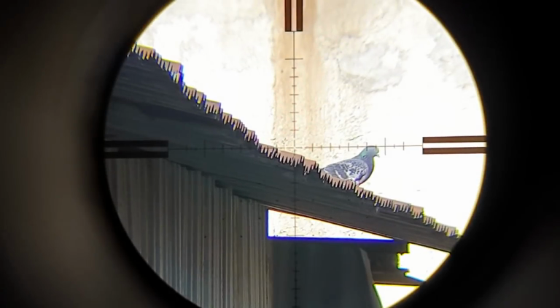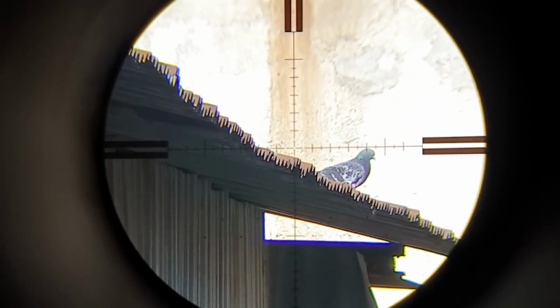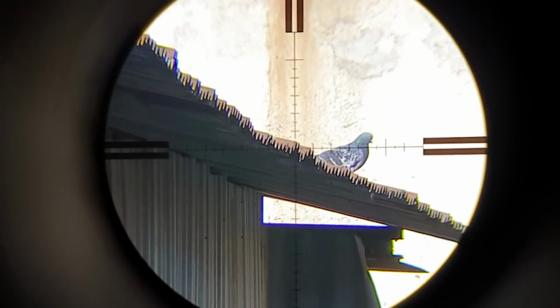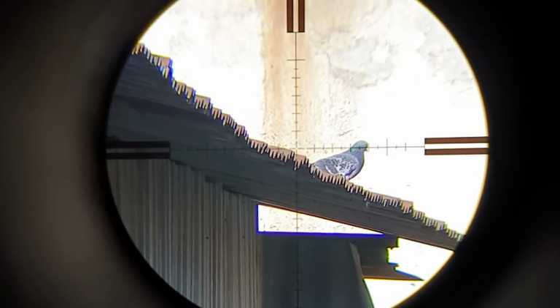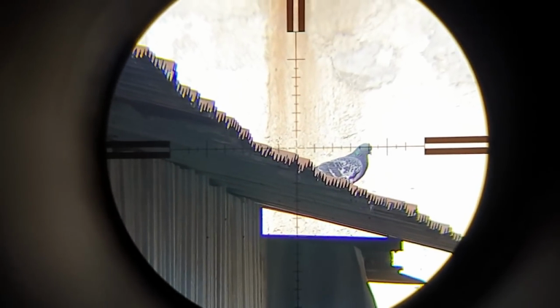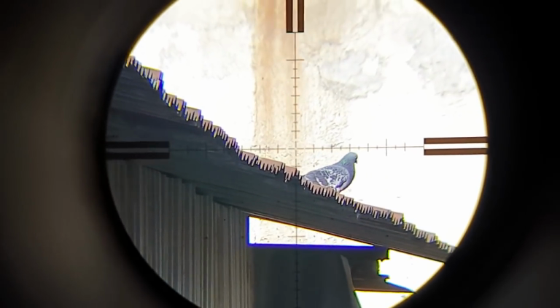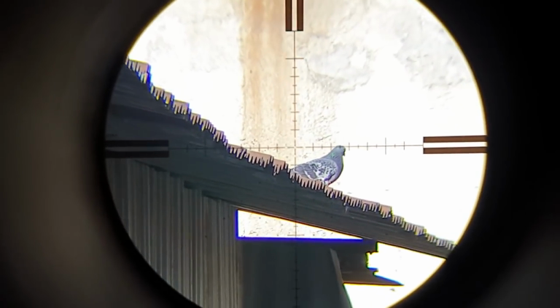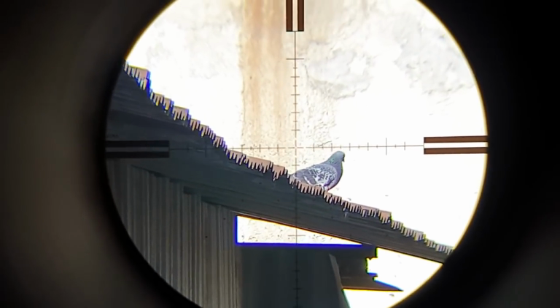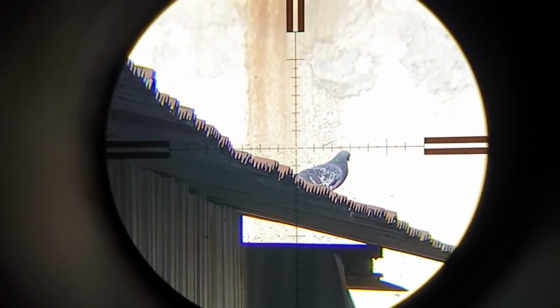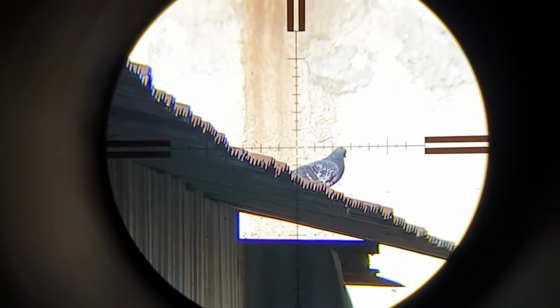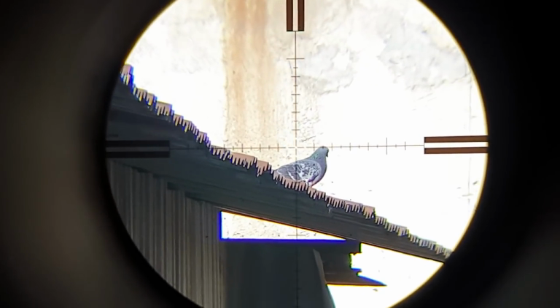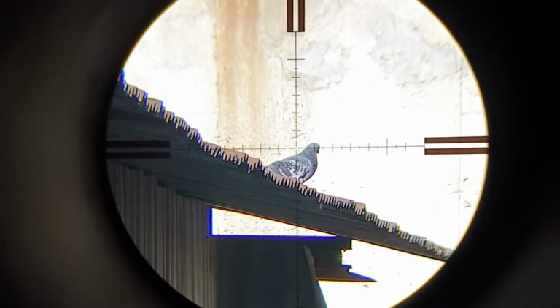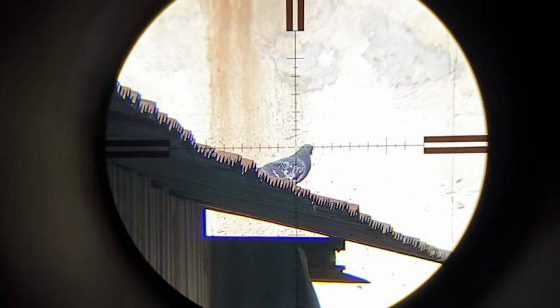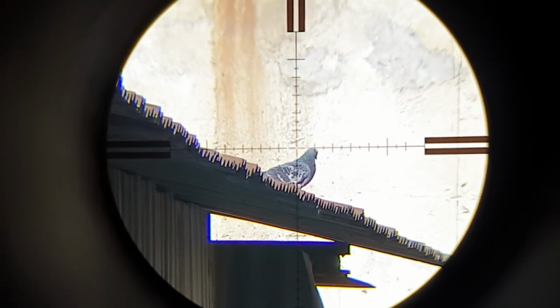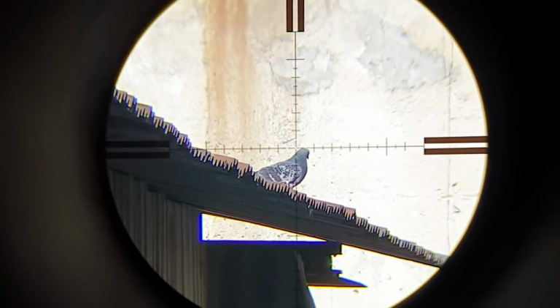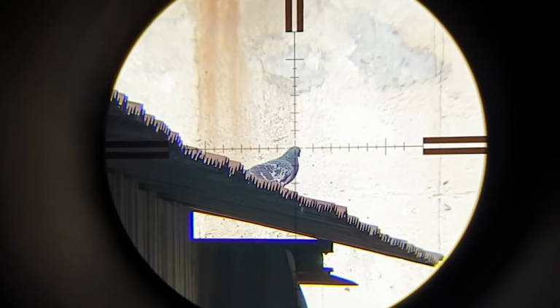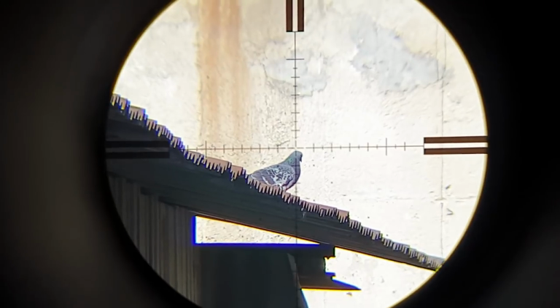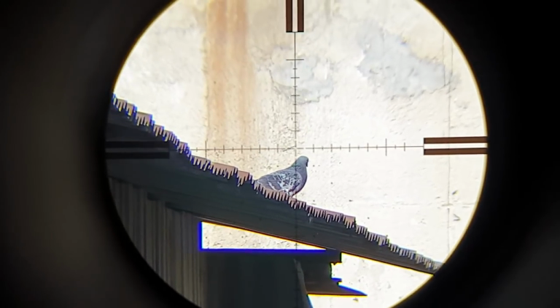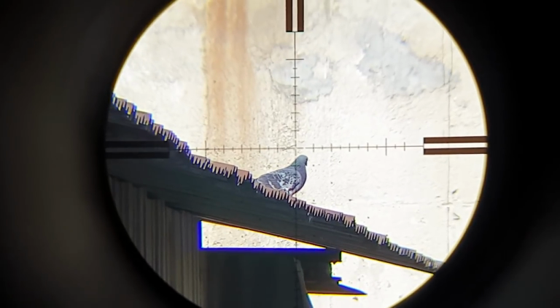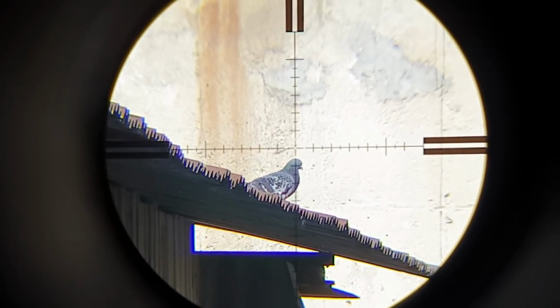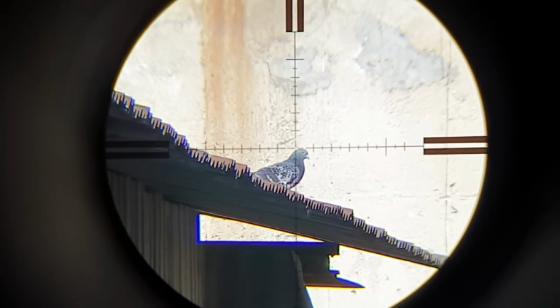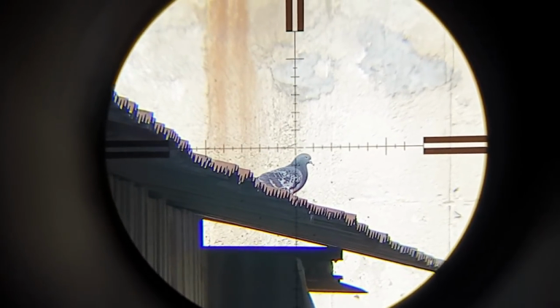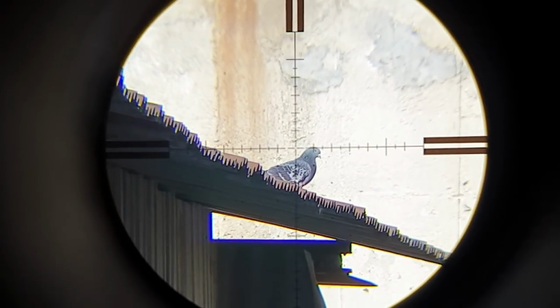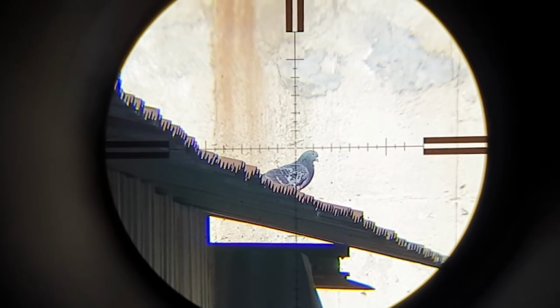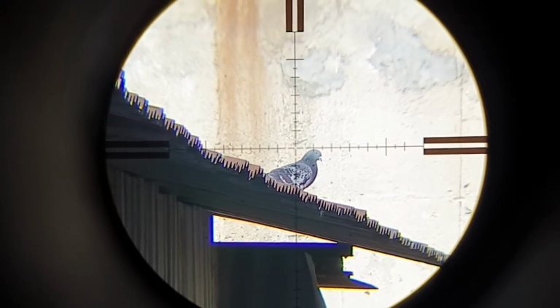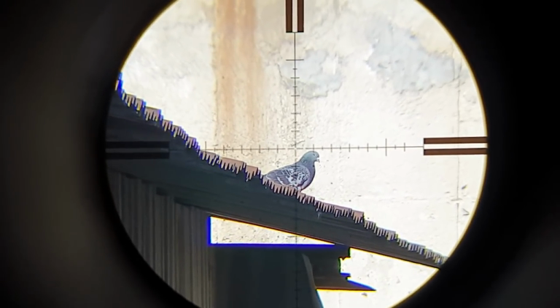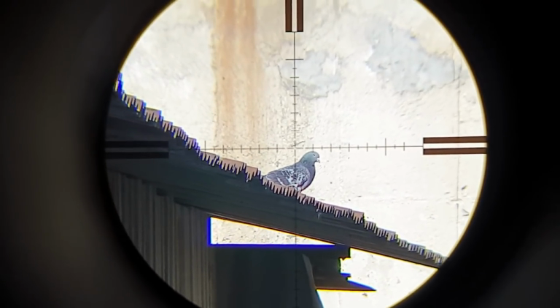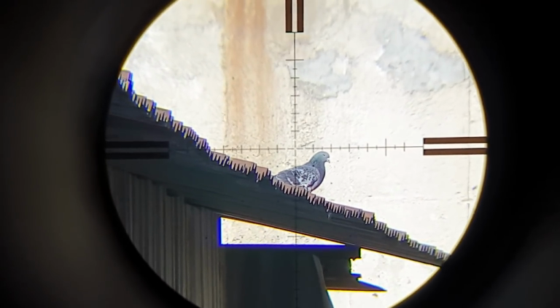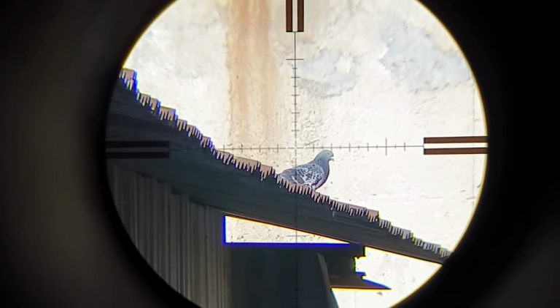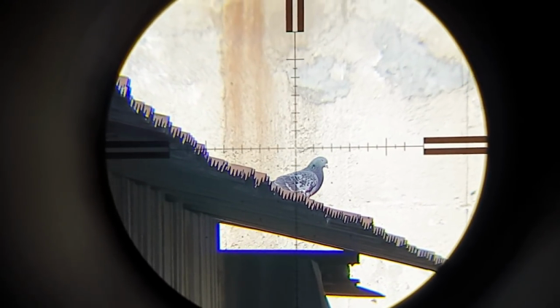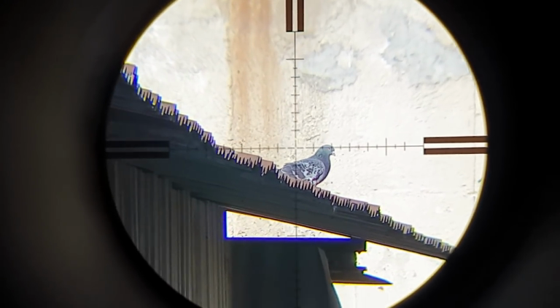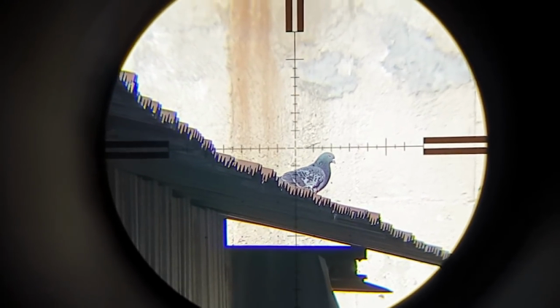This 62-meter shot I had to take from a very uncomfortable position, leaning against a dirty metal rod.